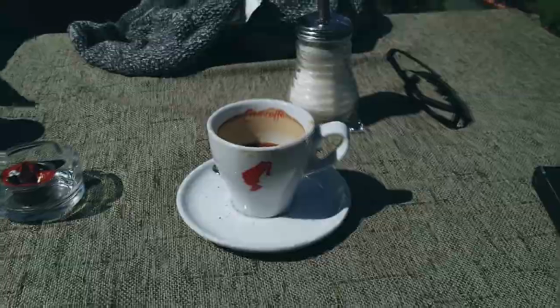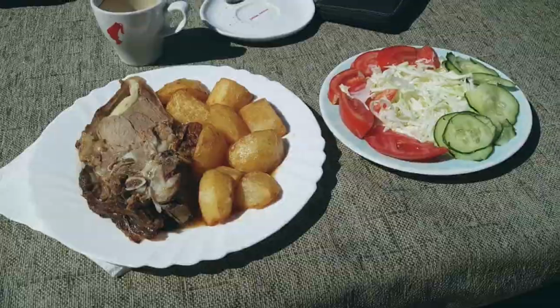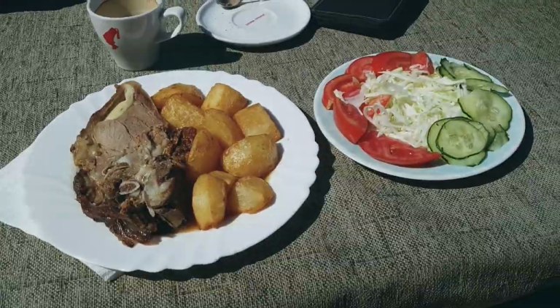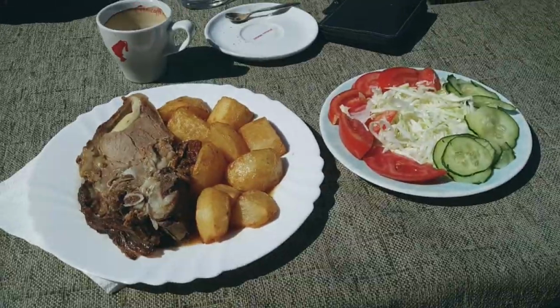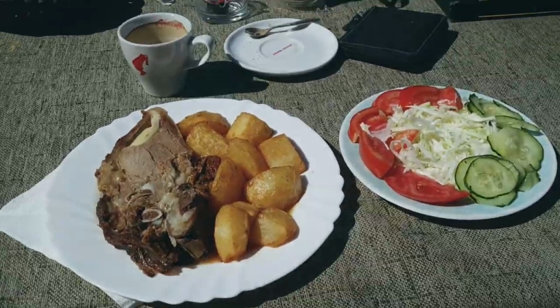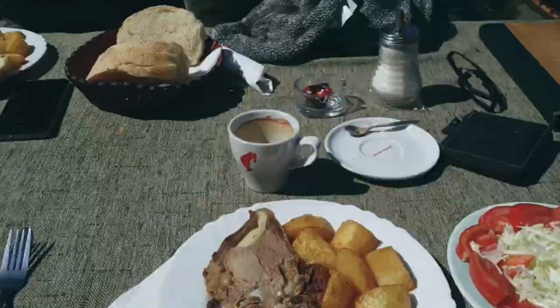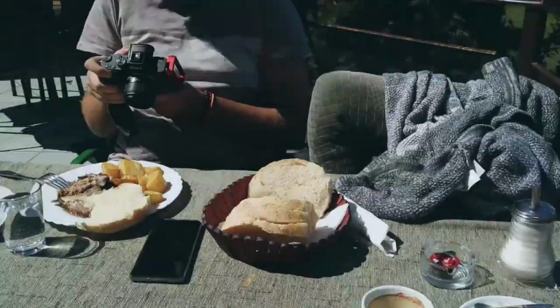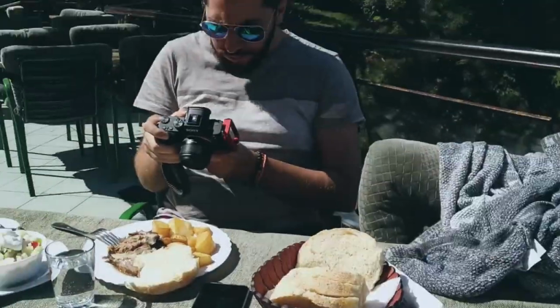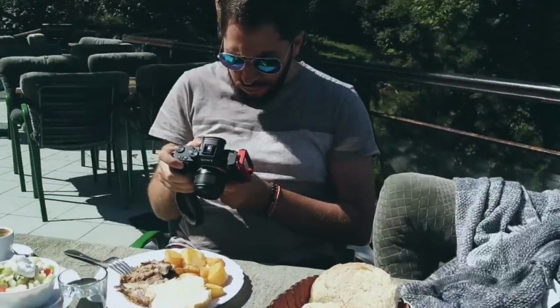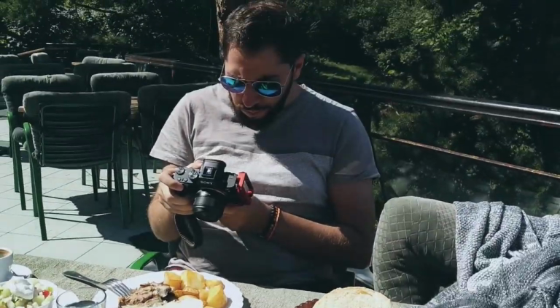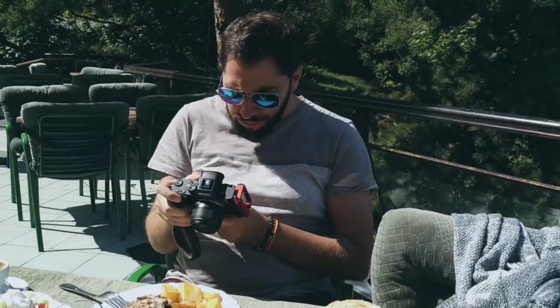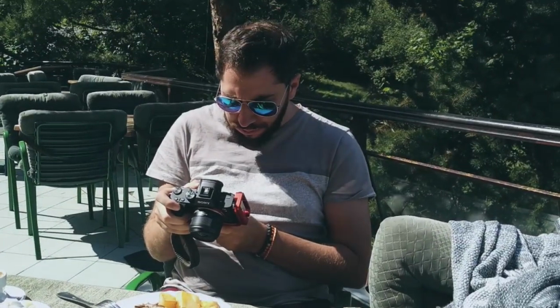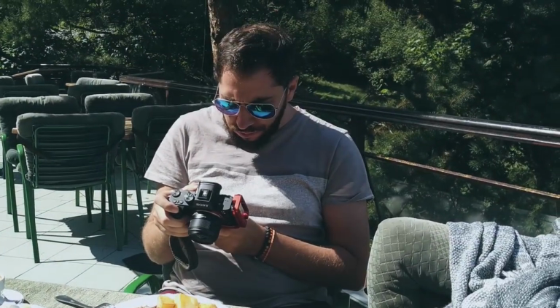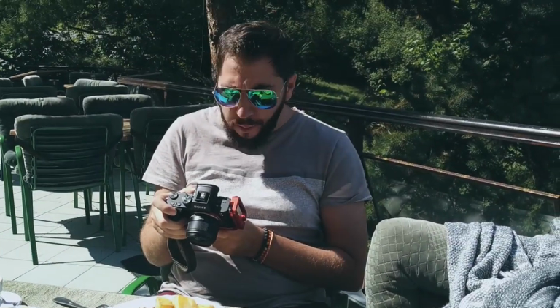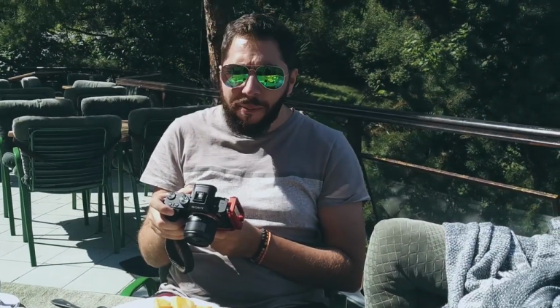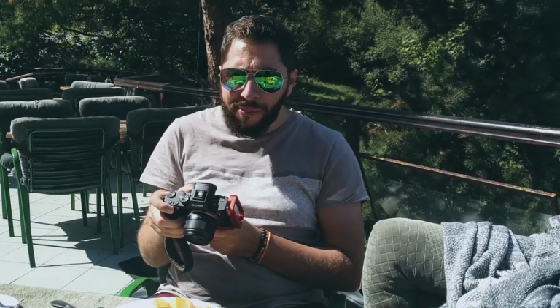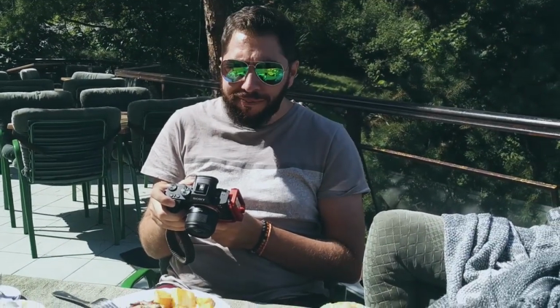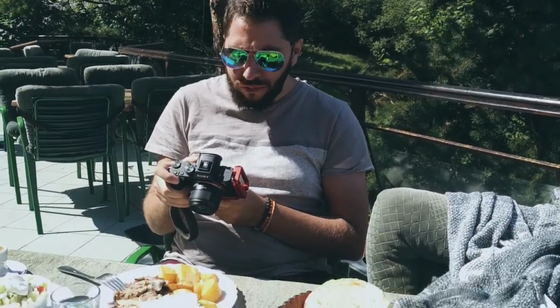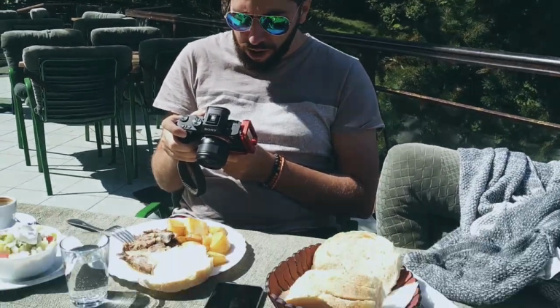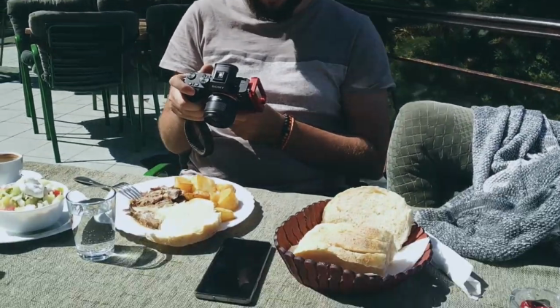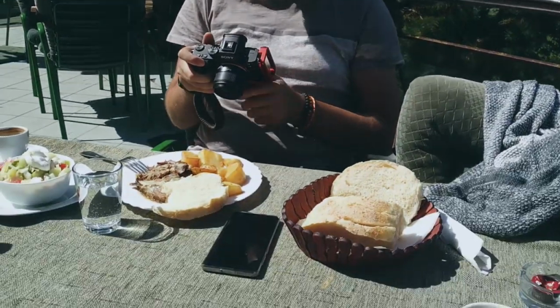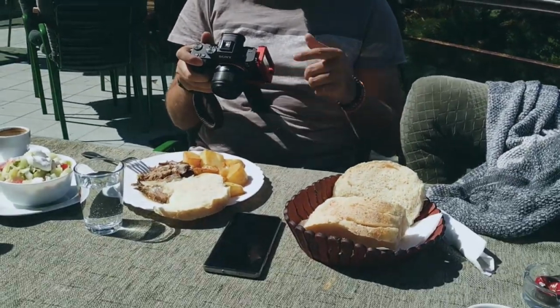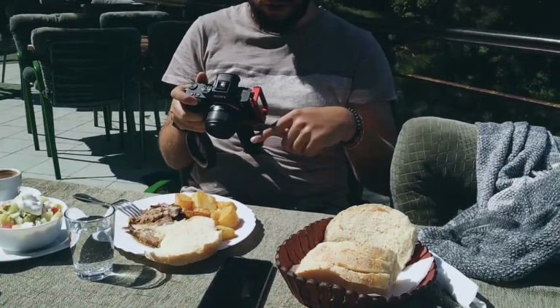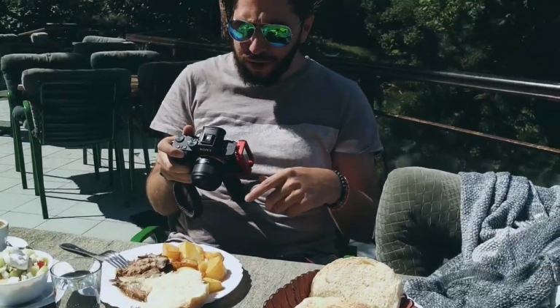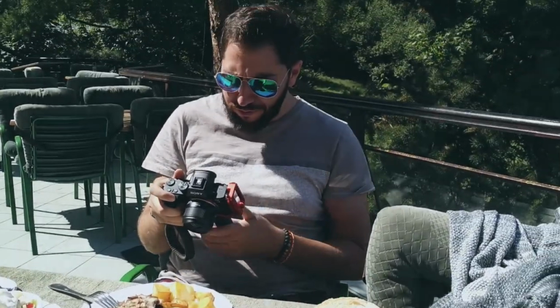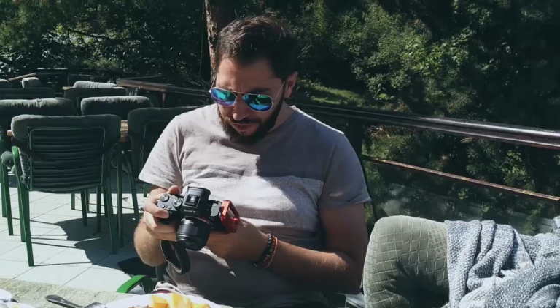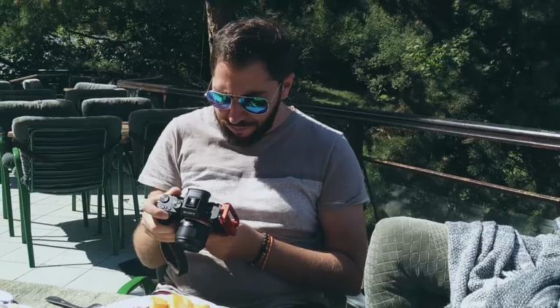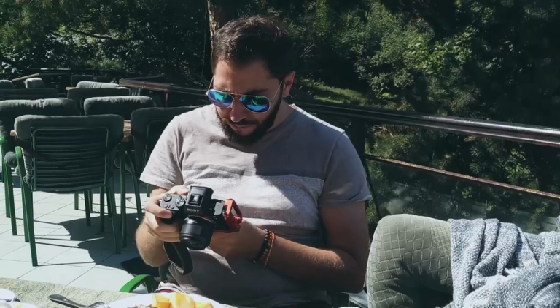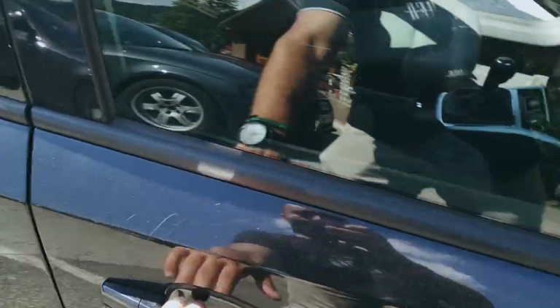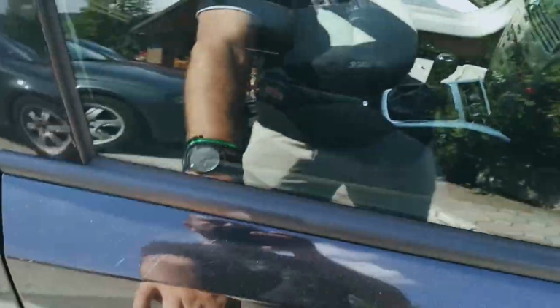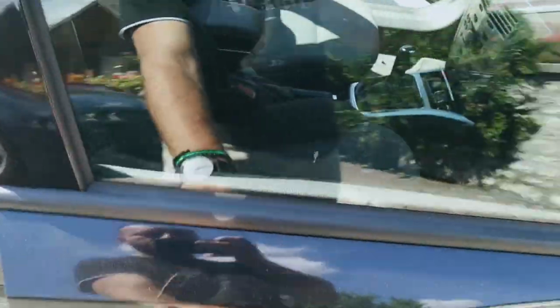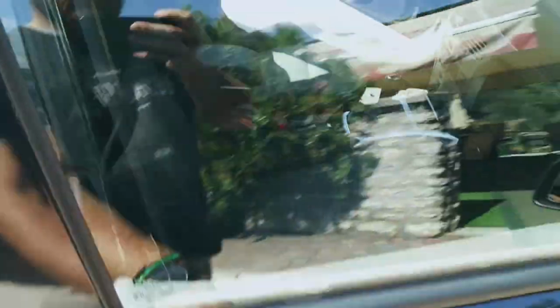Quality breakfast, wouldn't you say? Wait — recording. Deja vu!